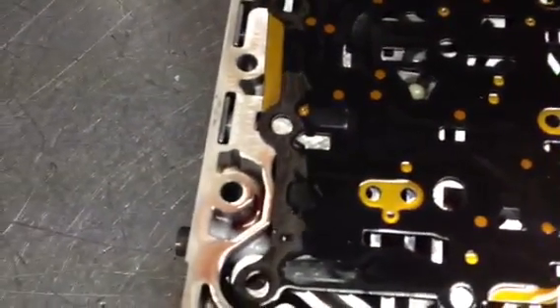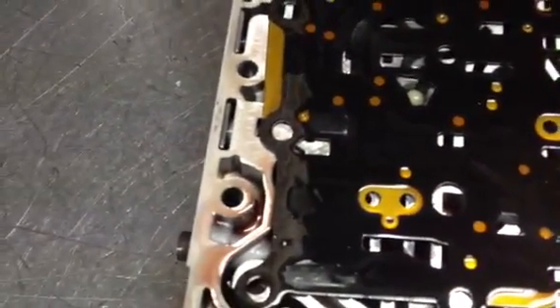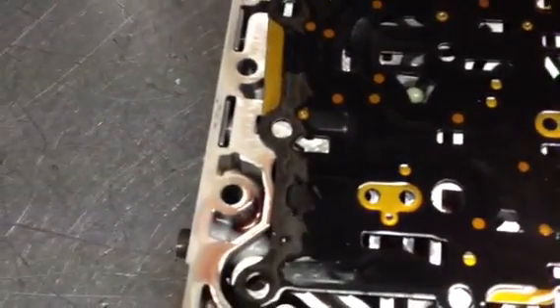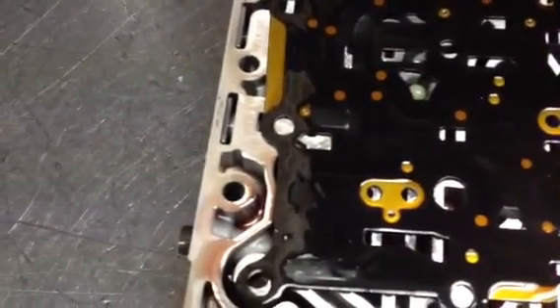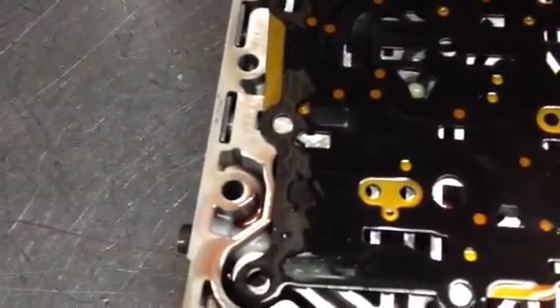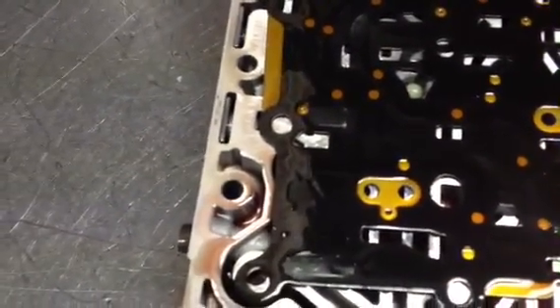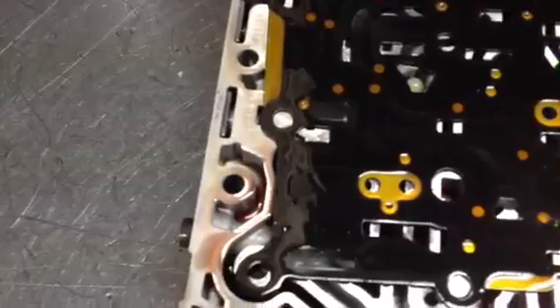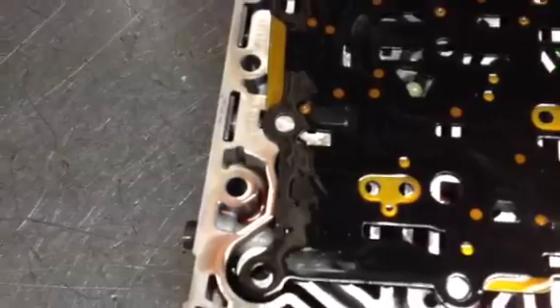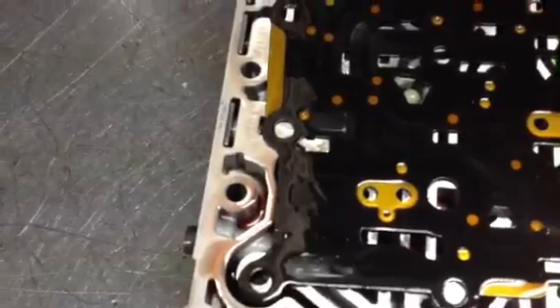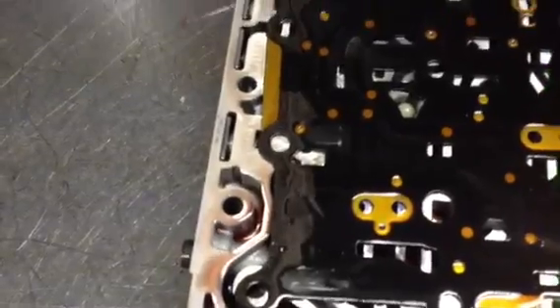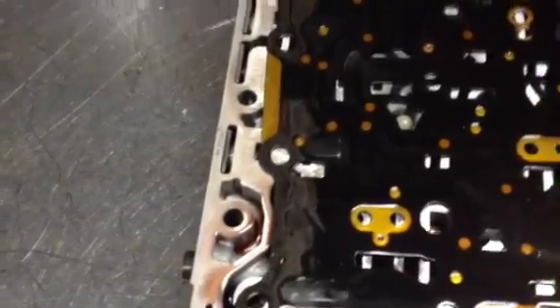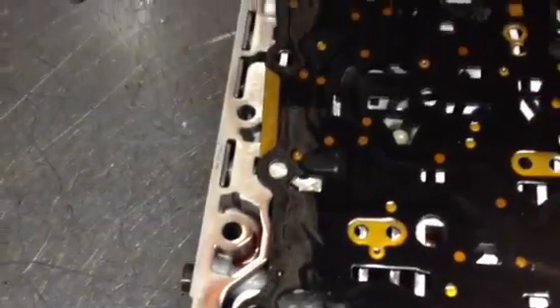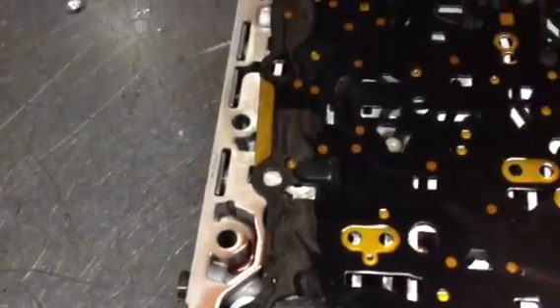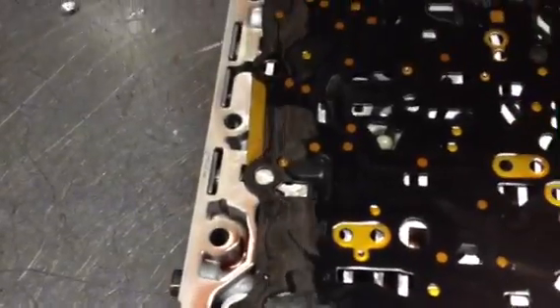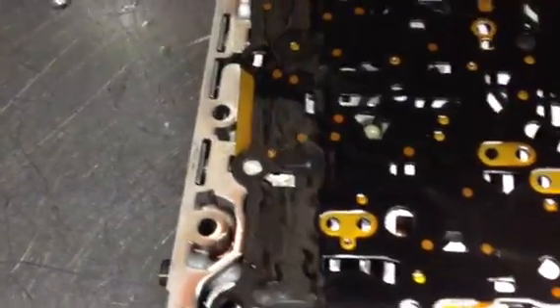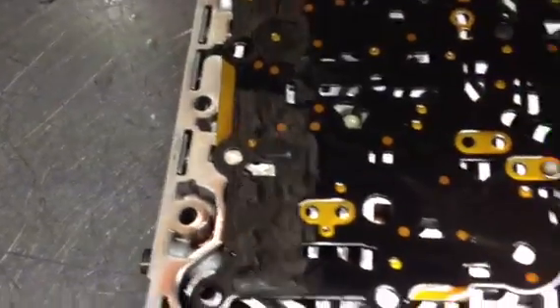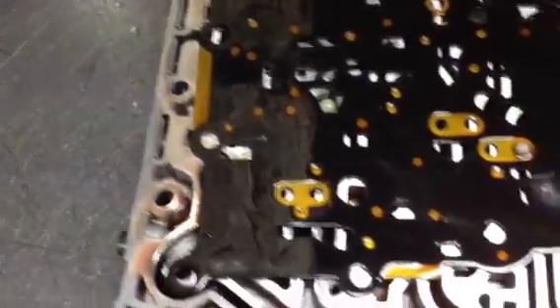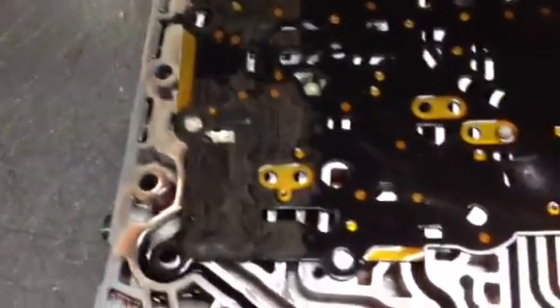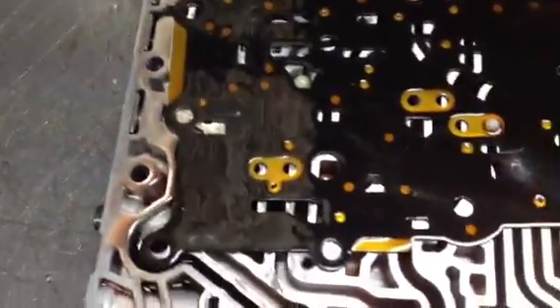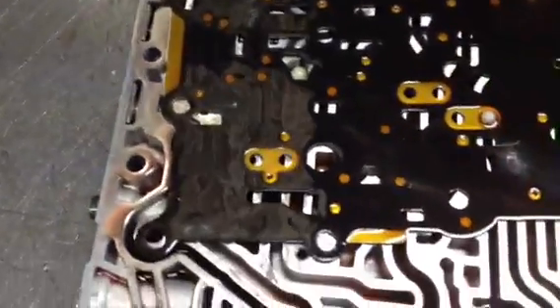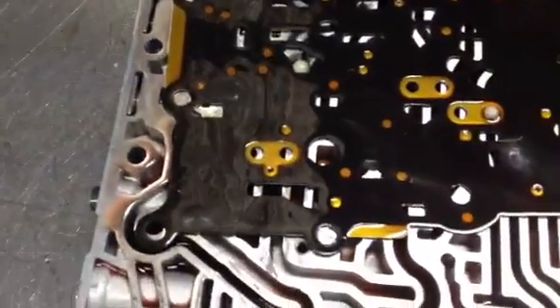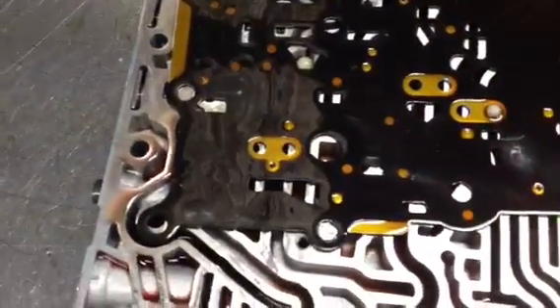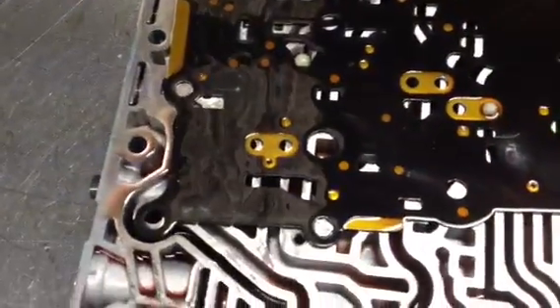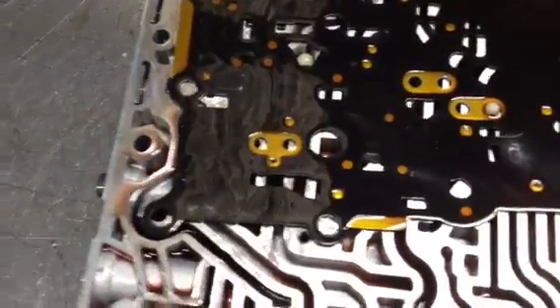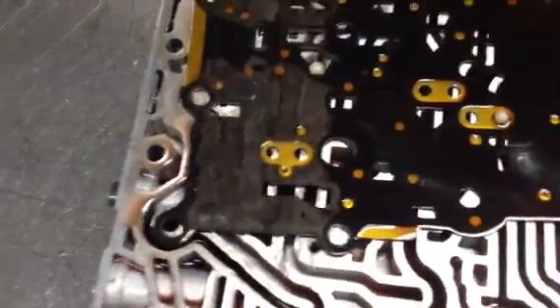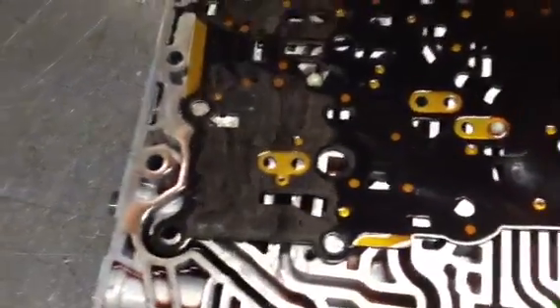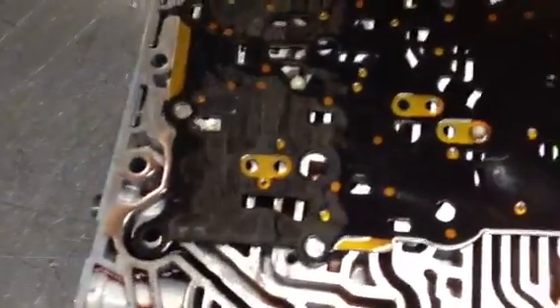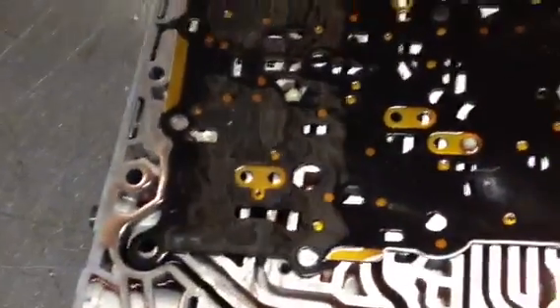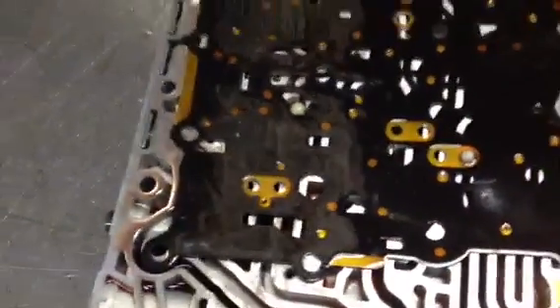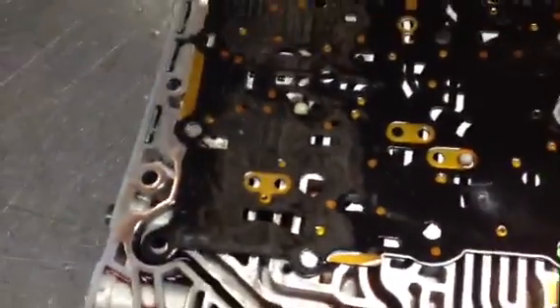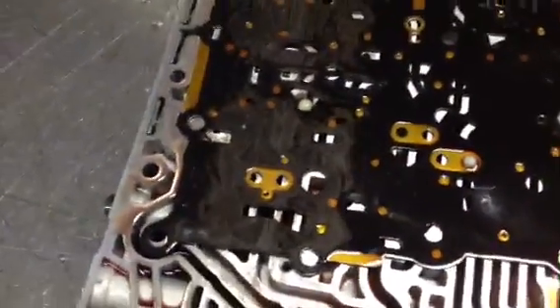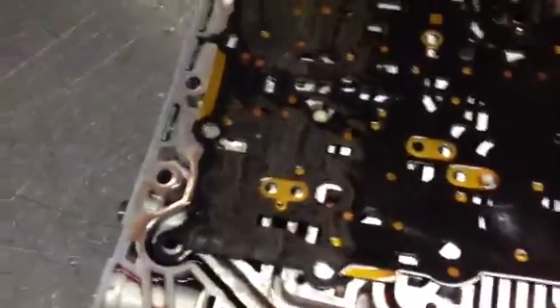It's a one, two, three, four clutch feed, and that check ball not functioning properly can cause this problem.